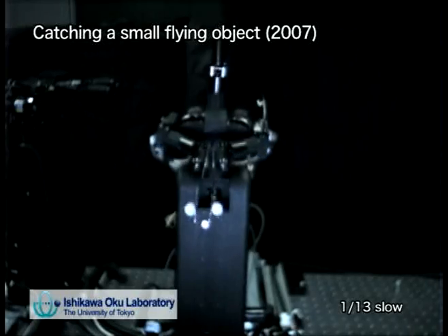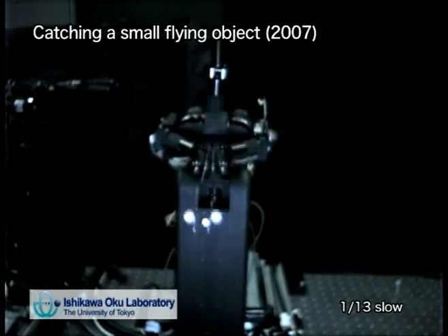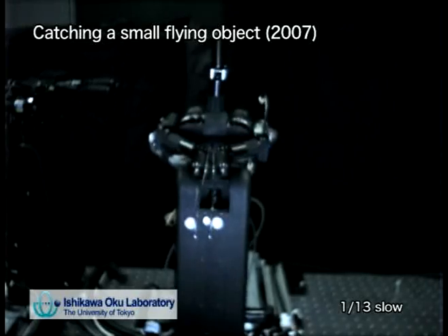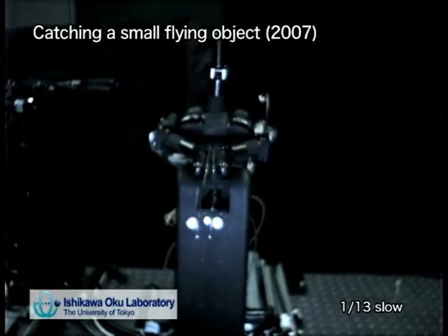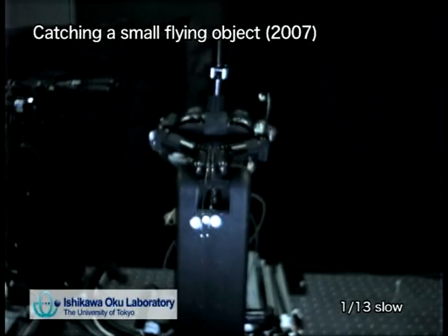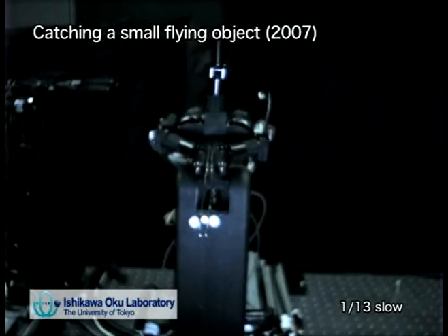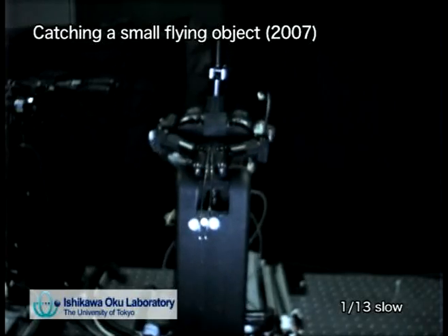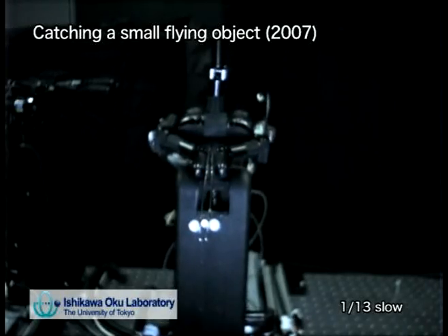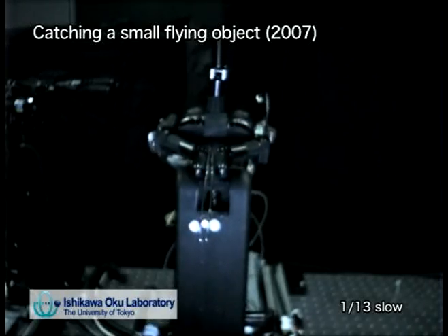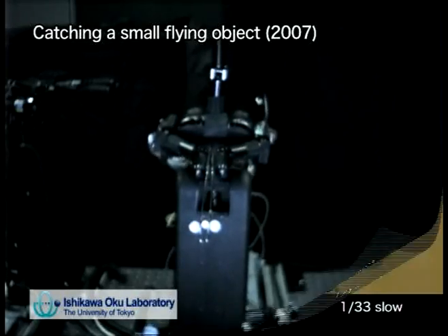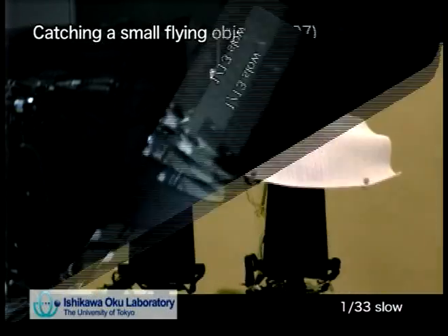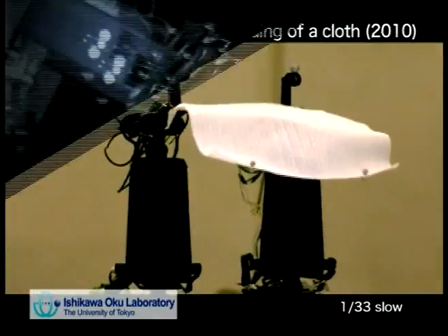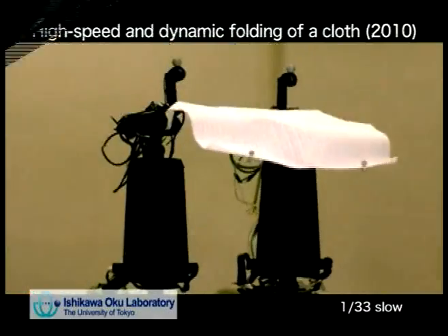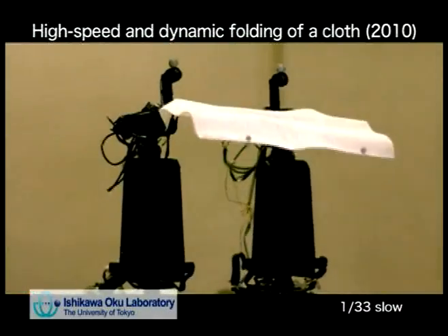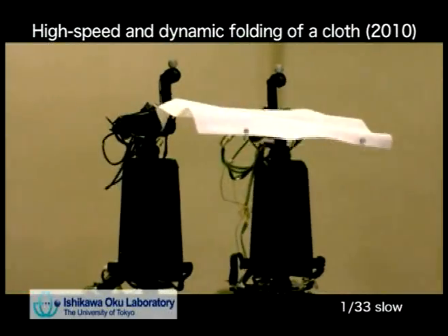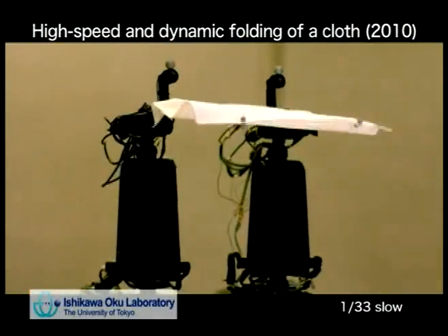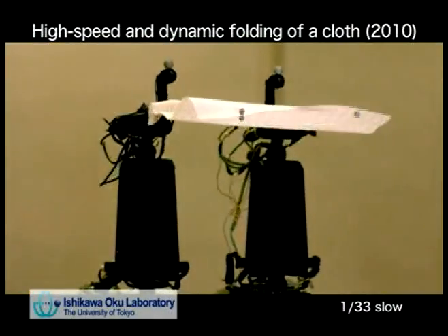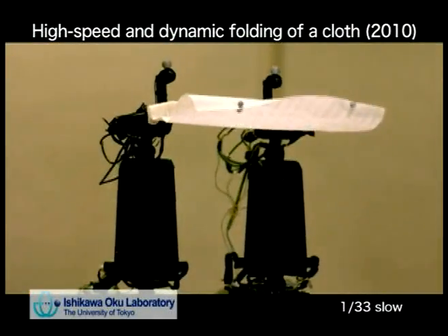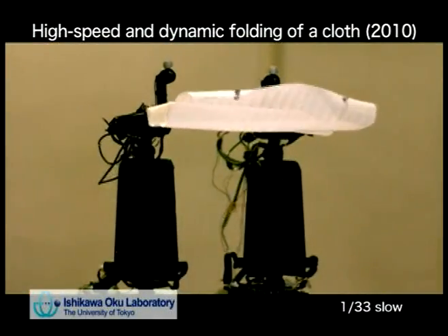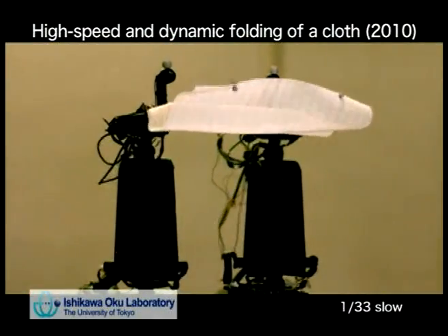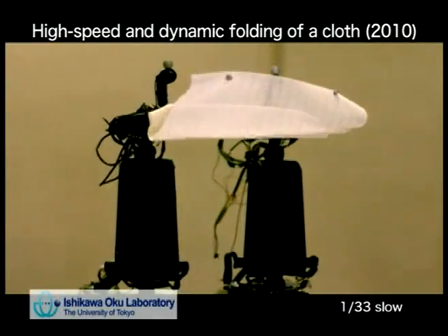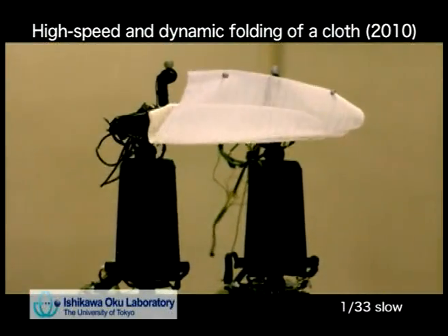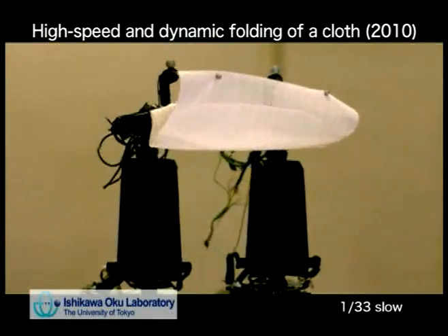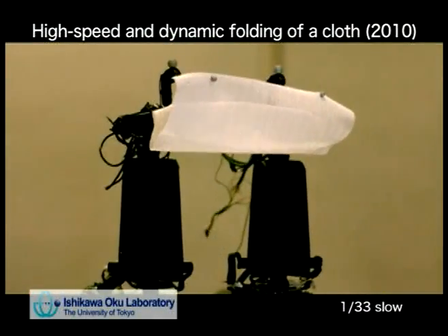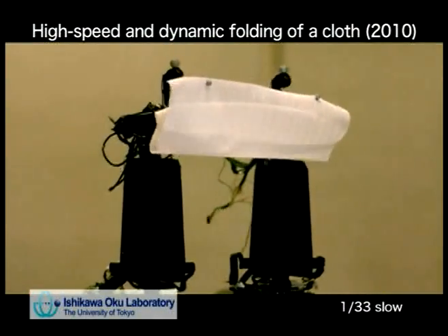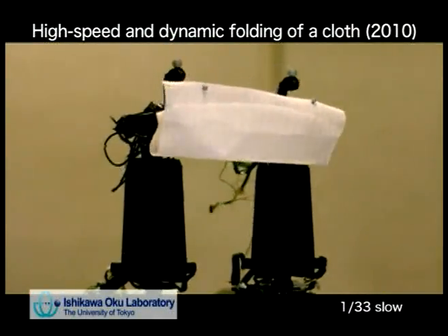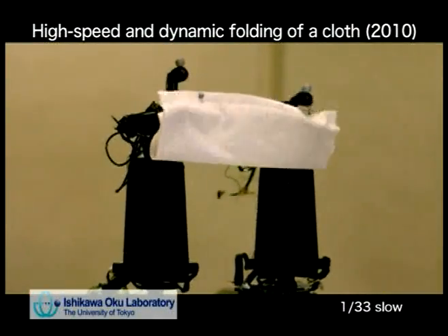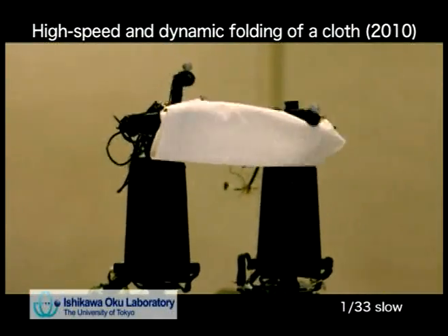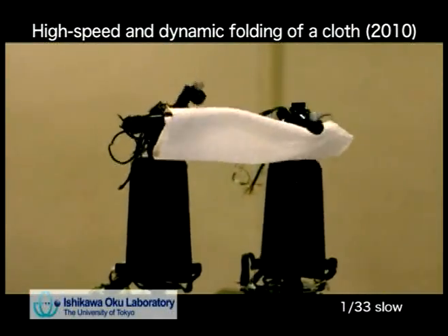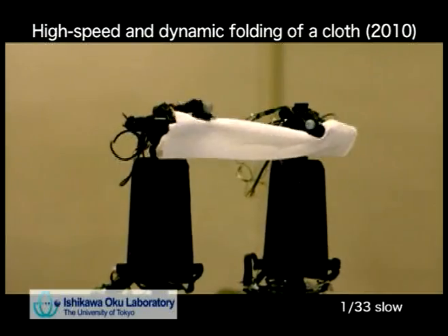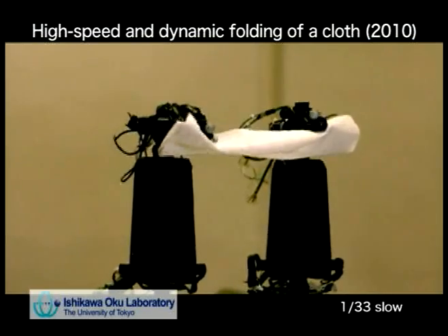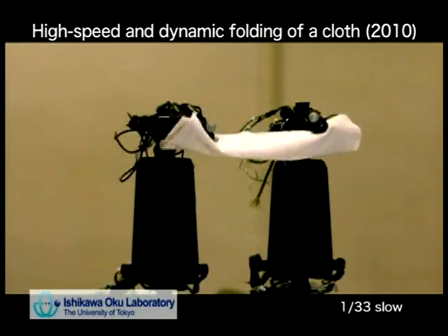In the future, we plan to demonstrate new variations of skillful manipulation.